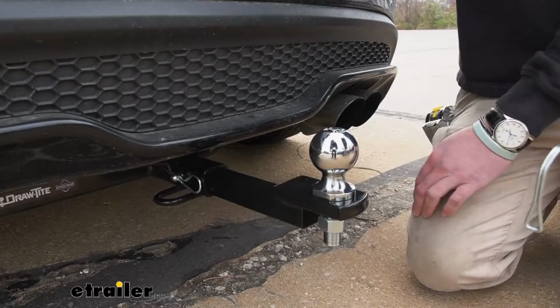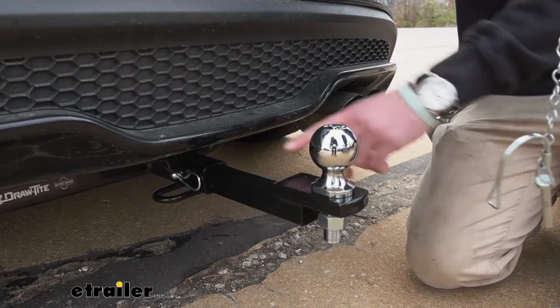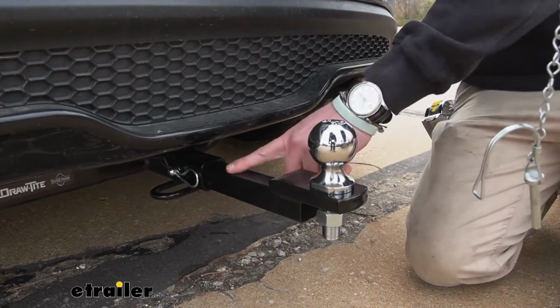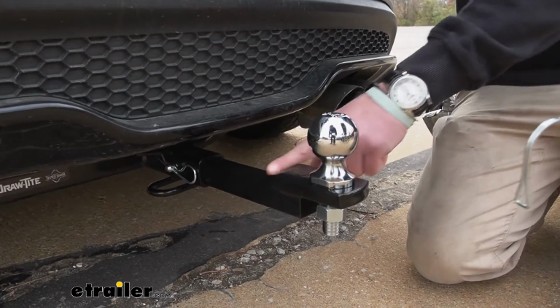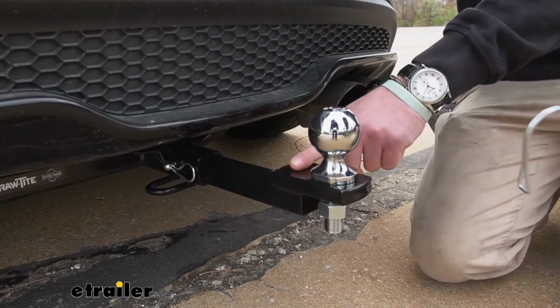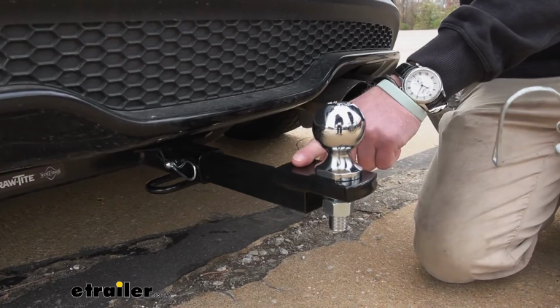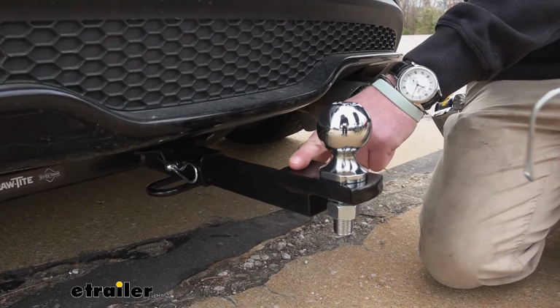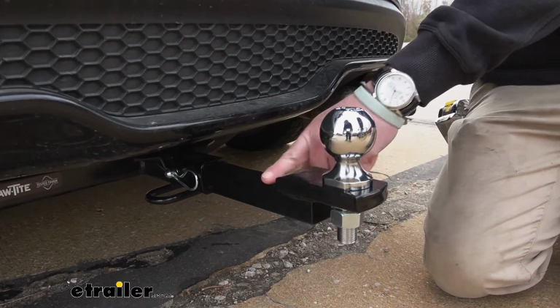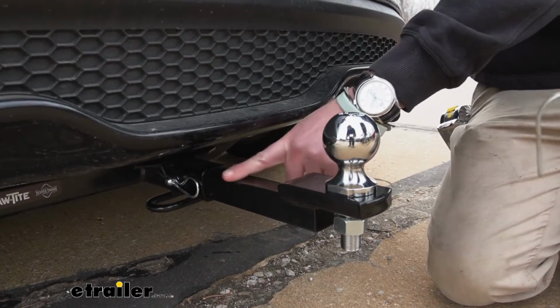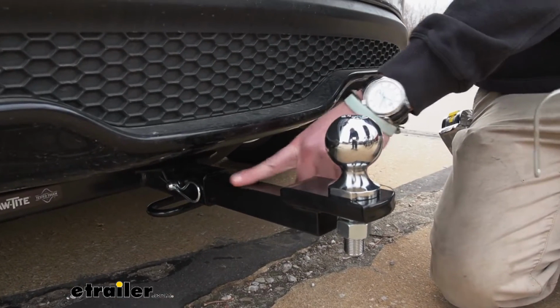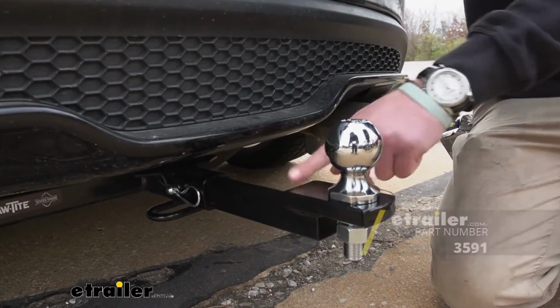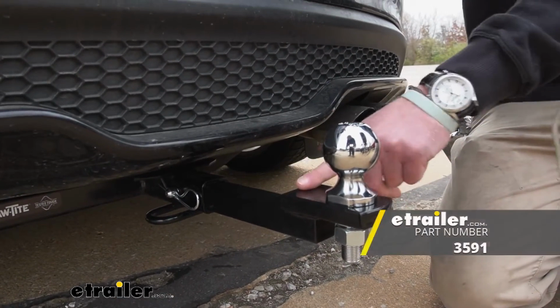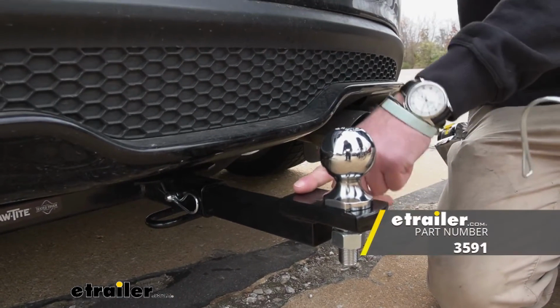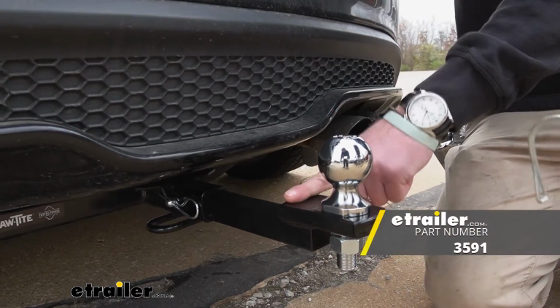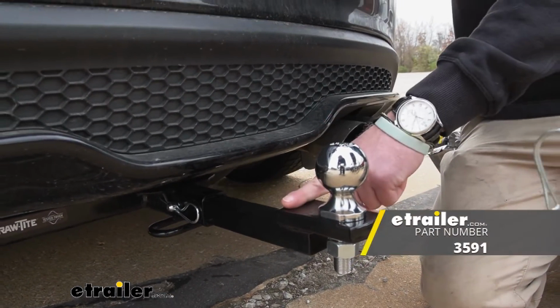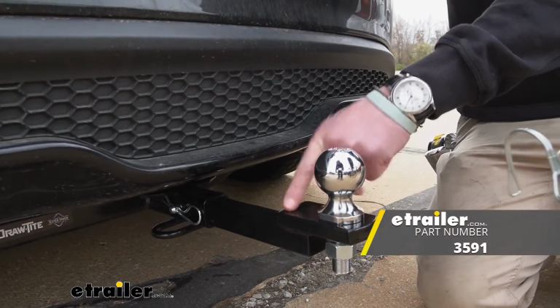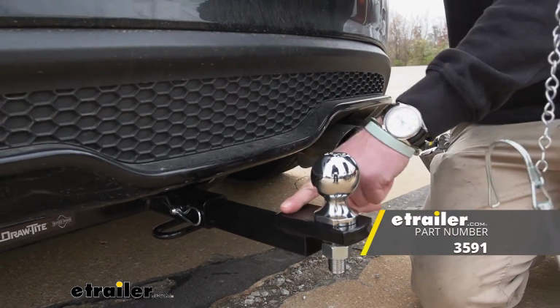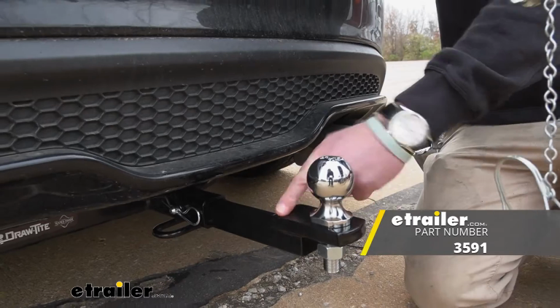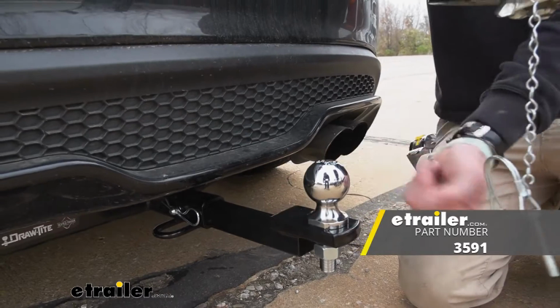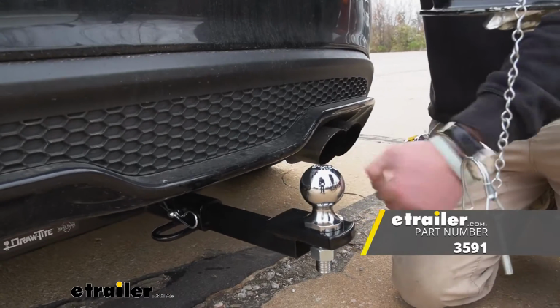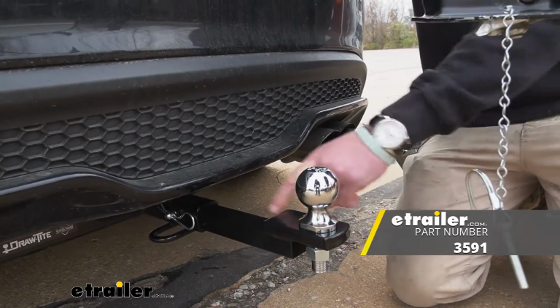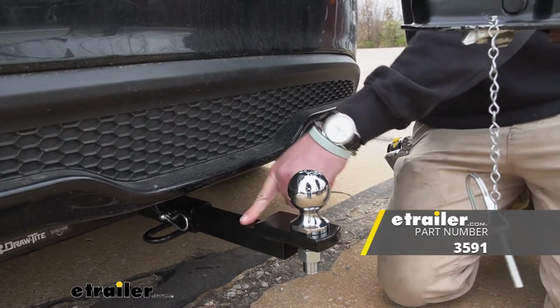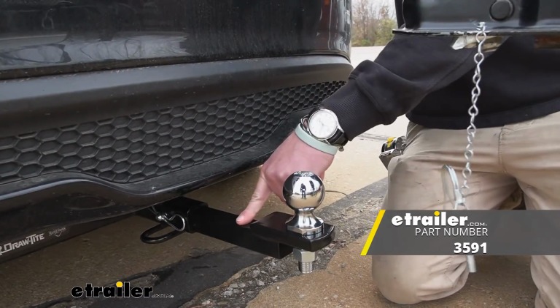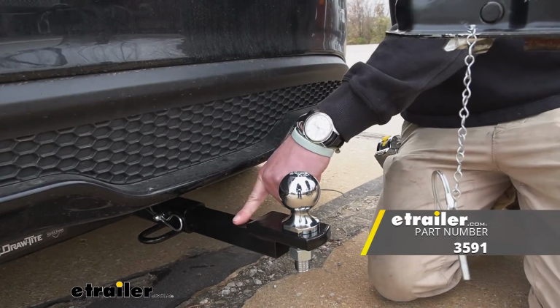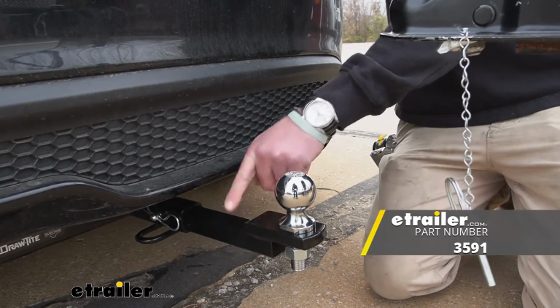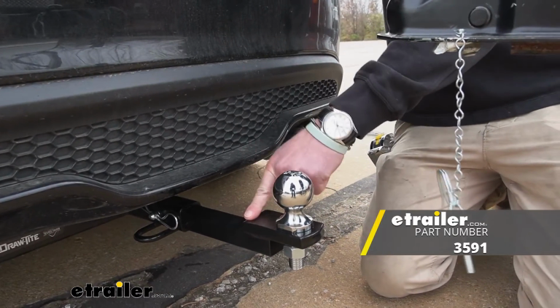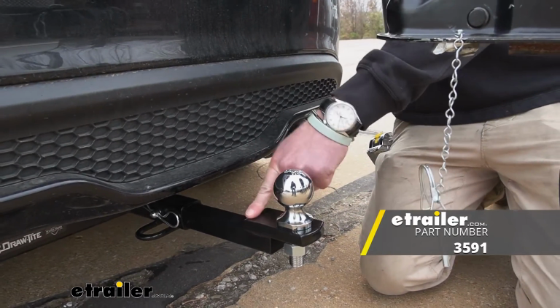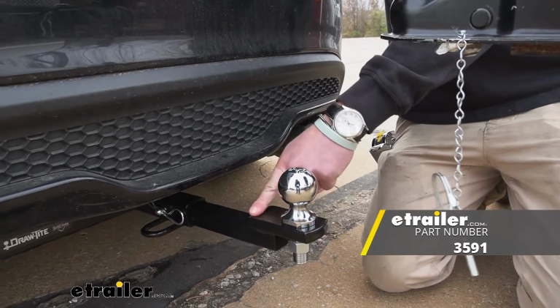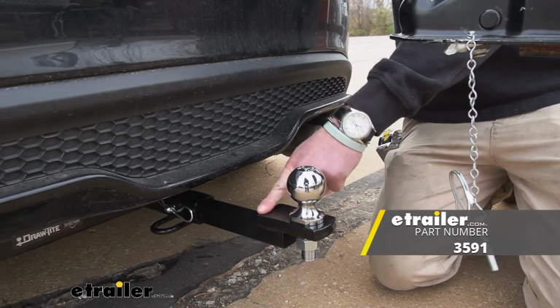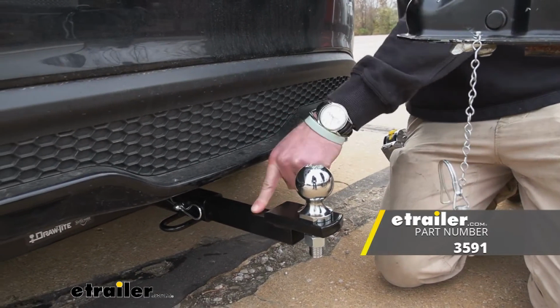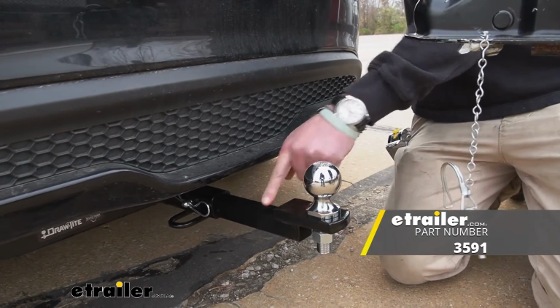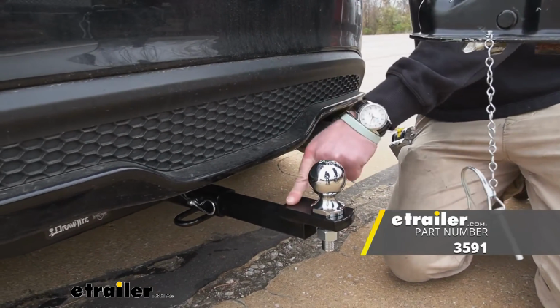So take all of that information to grab the right ball mount for you. And that's basically it for a look at the Draw Tight ball mount.